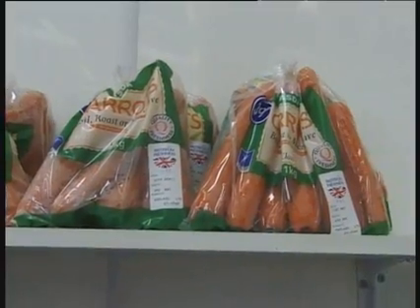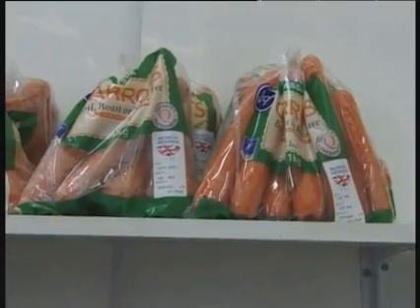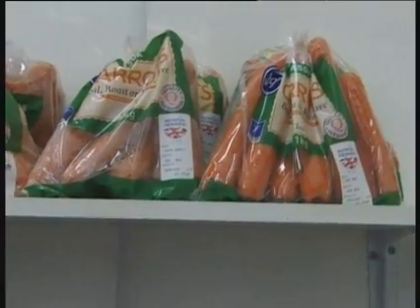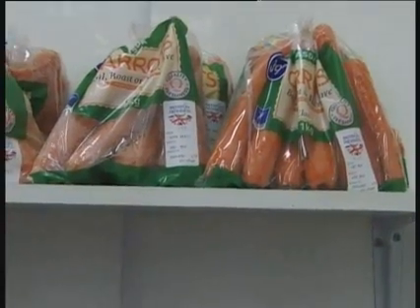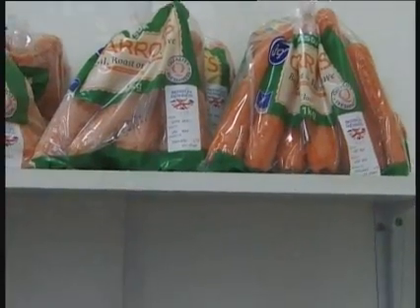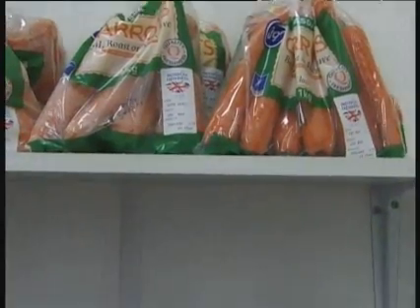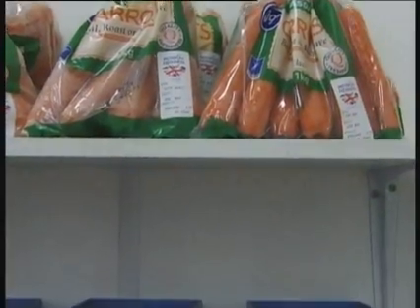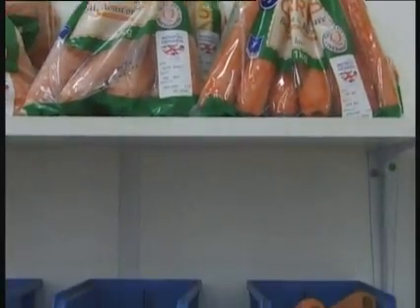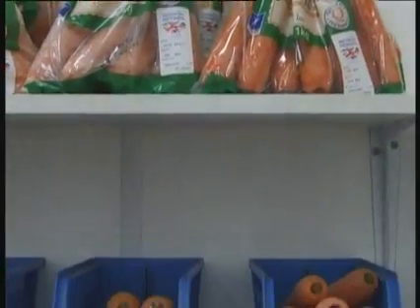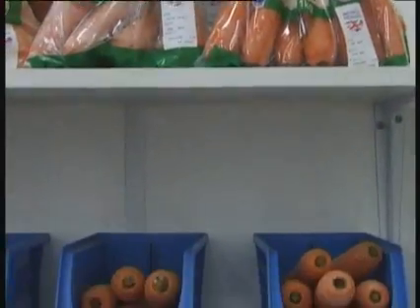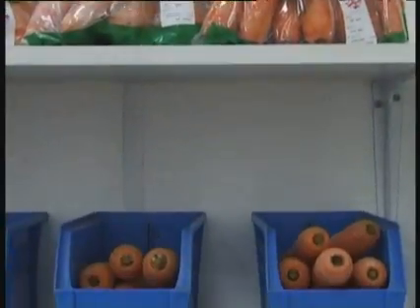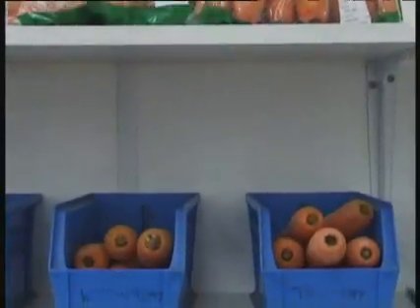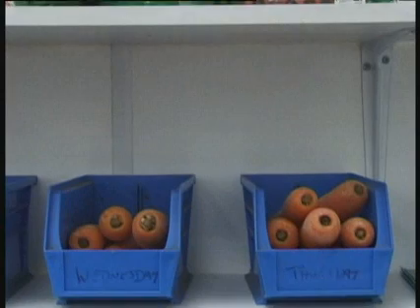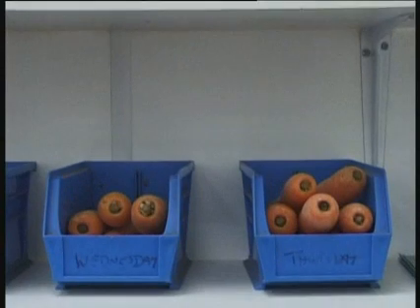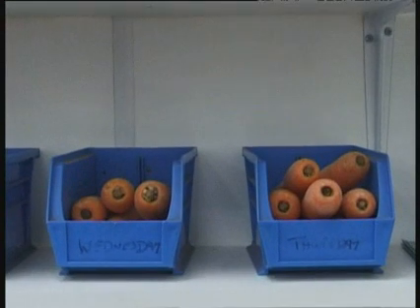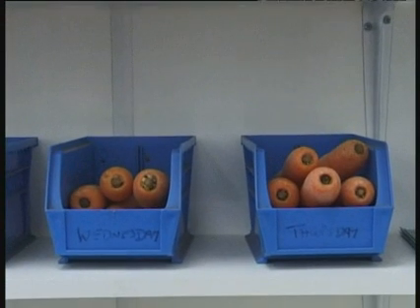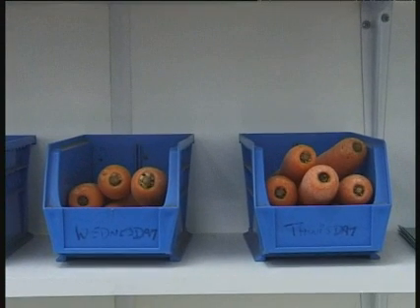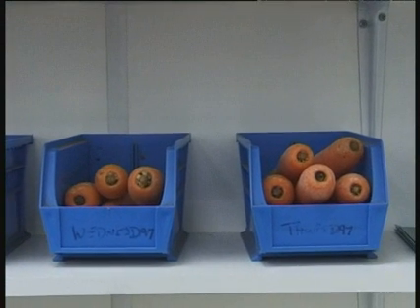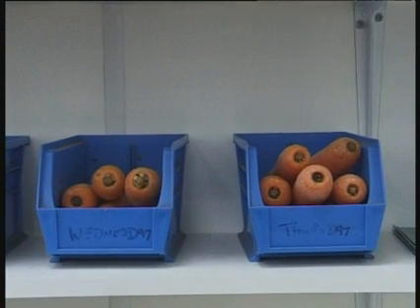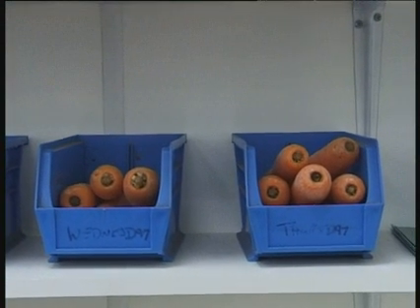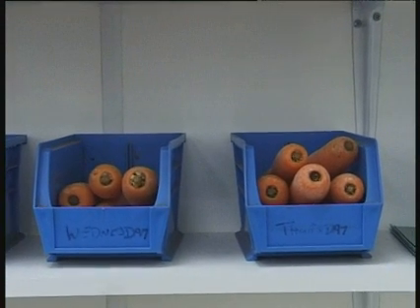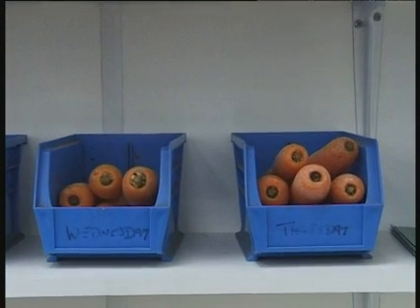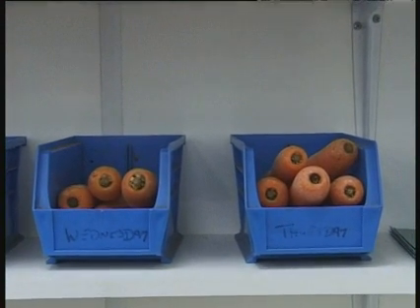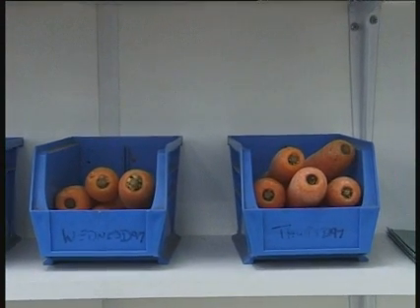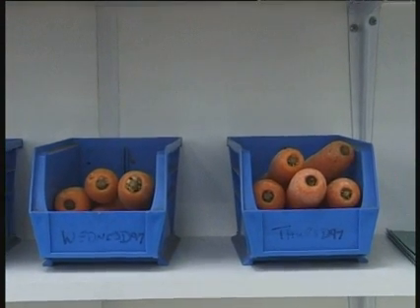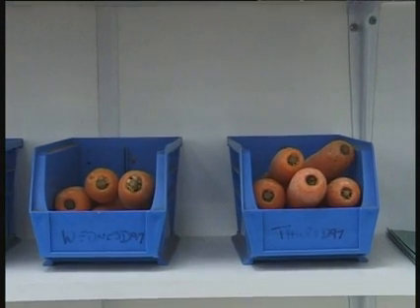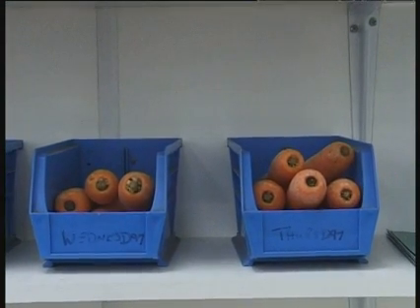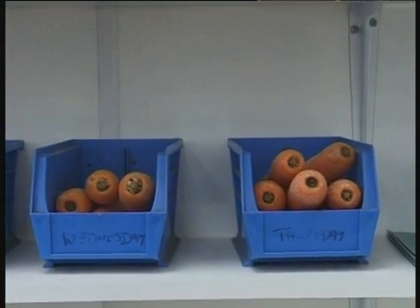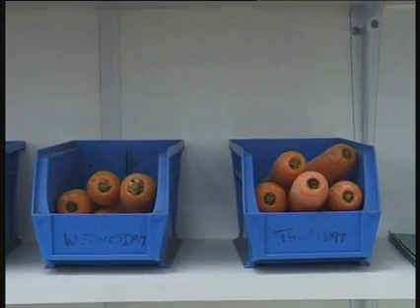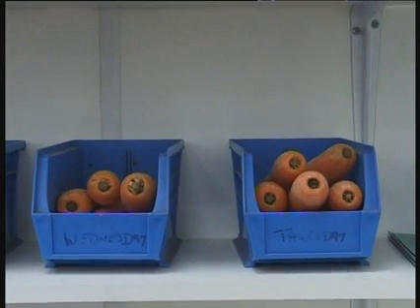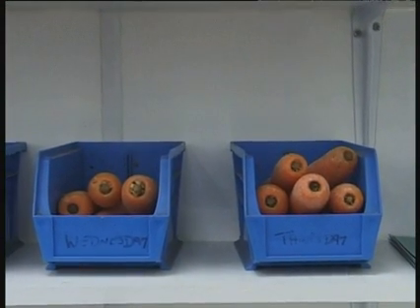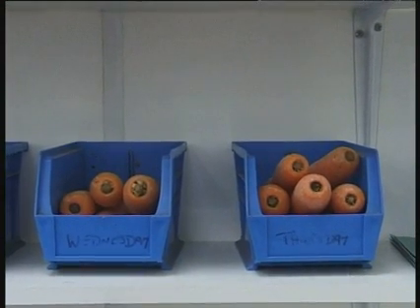Samples from each day's production are taken and kept for one week. Here the shelf life of the carrots can be monitored.